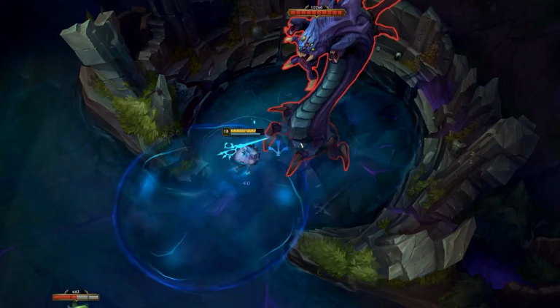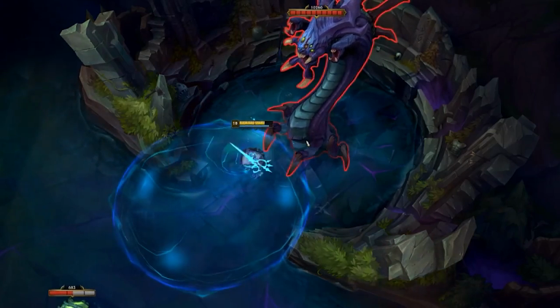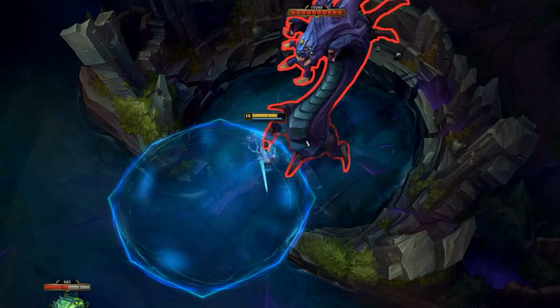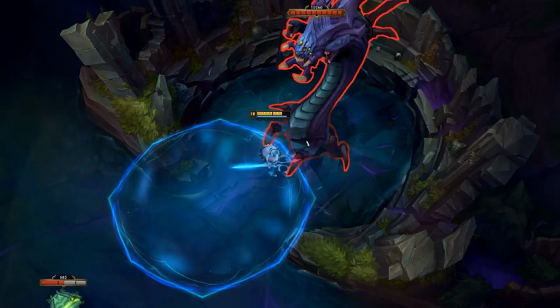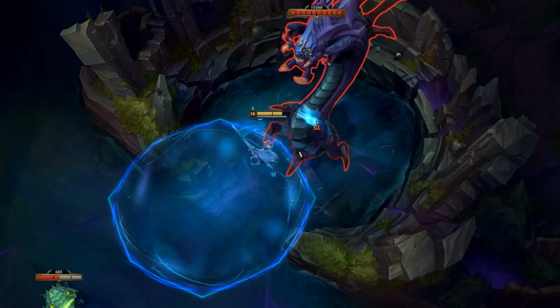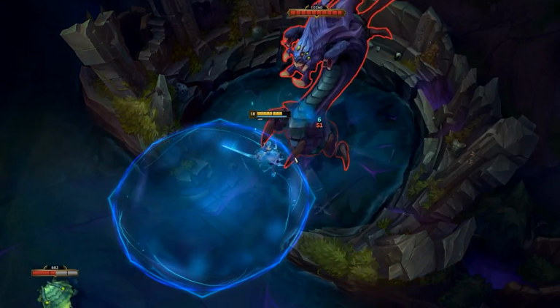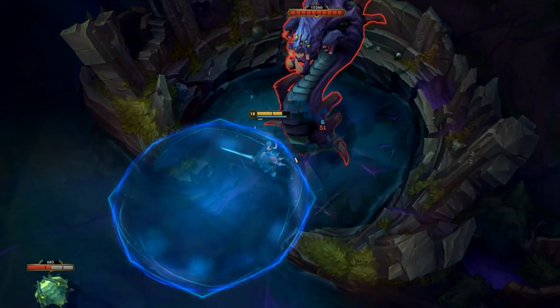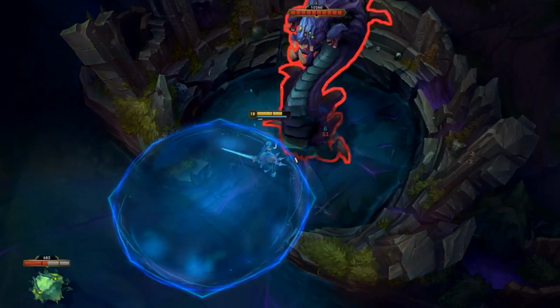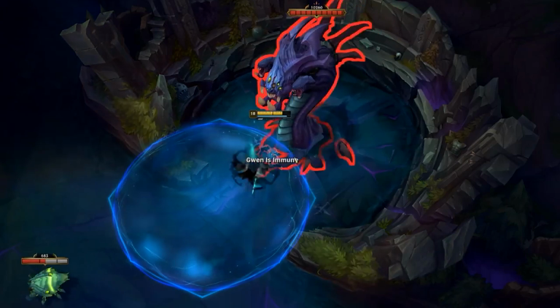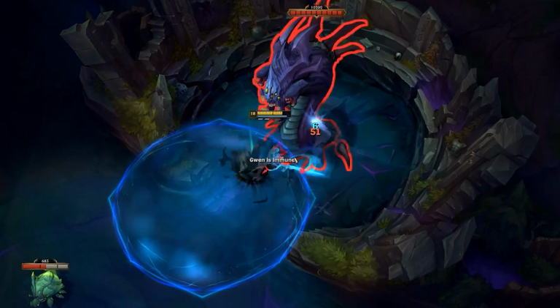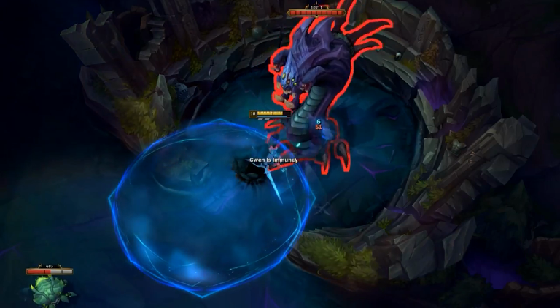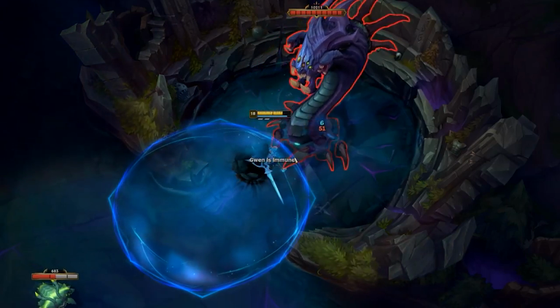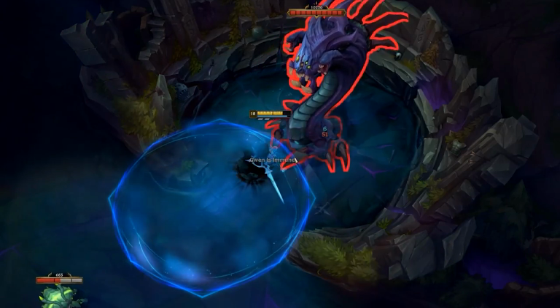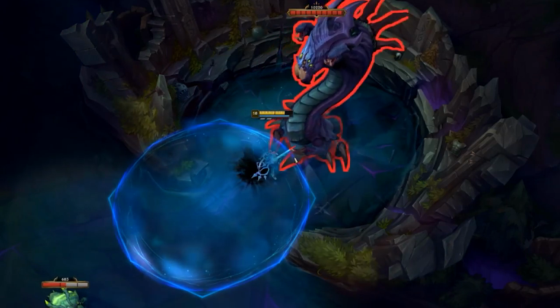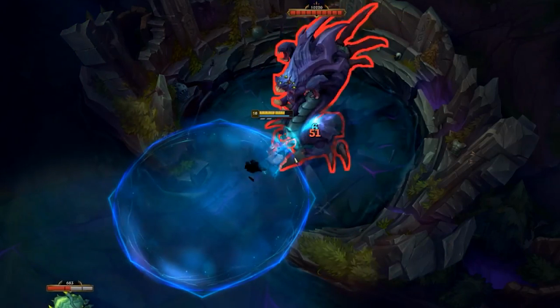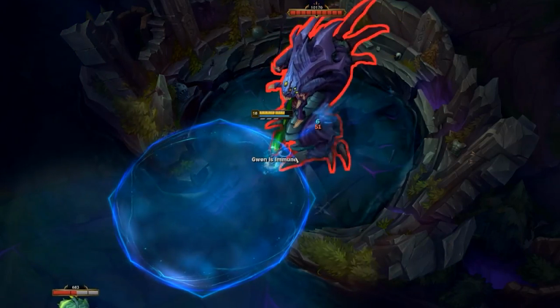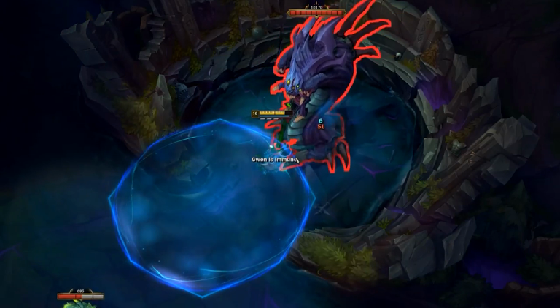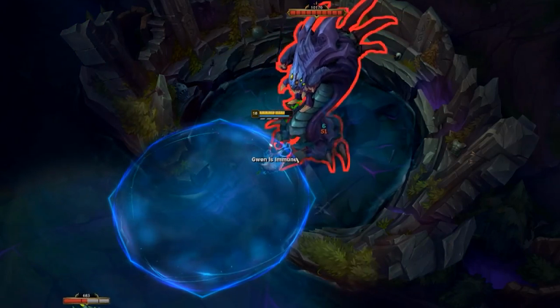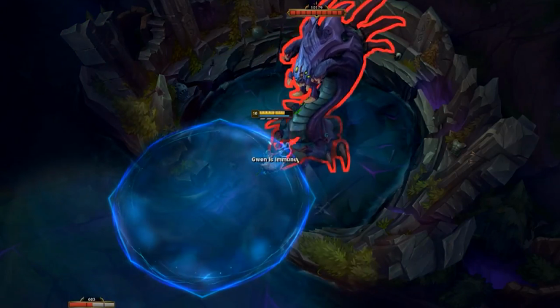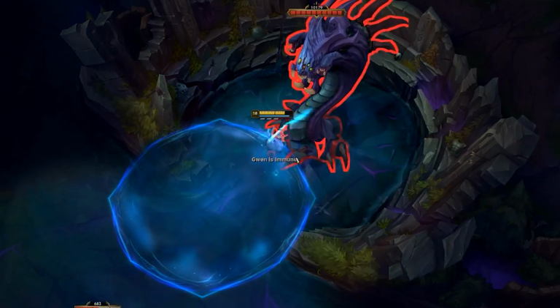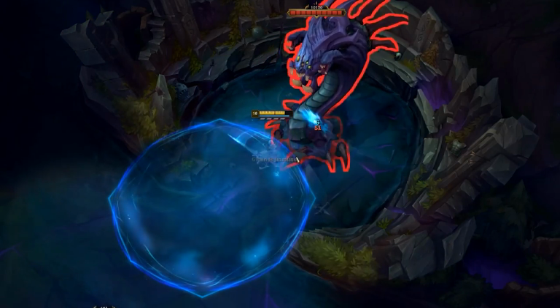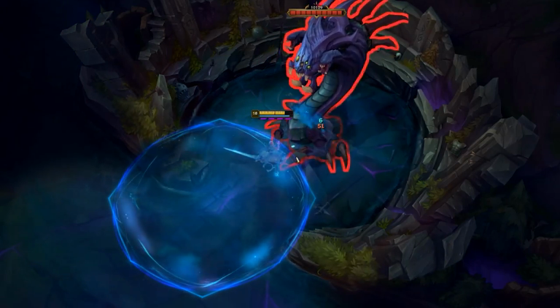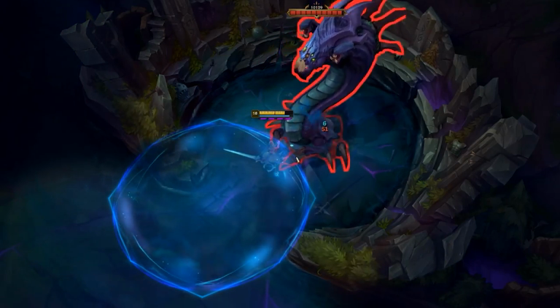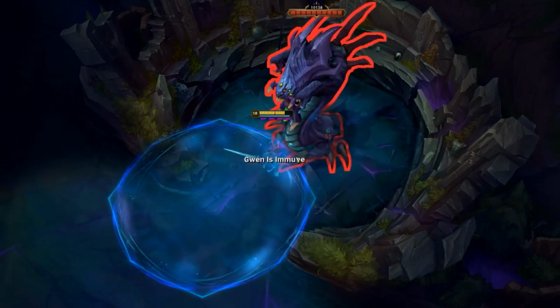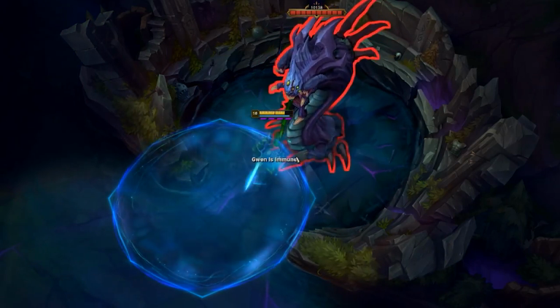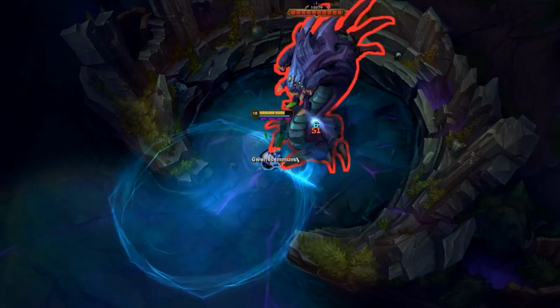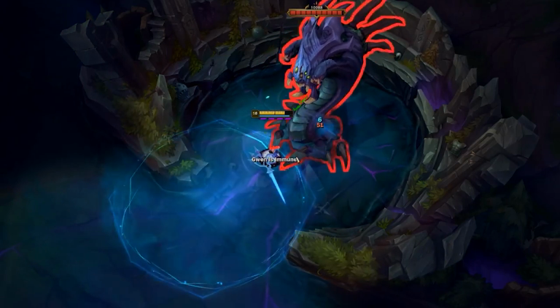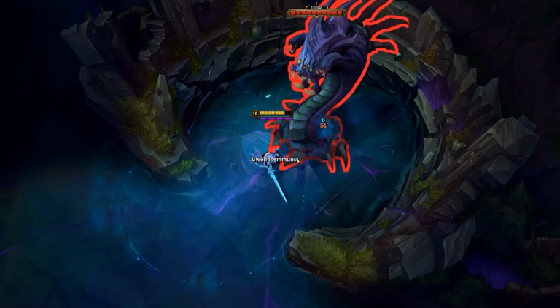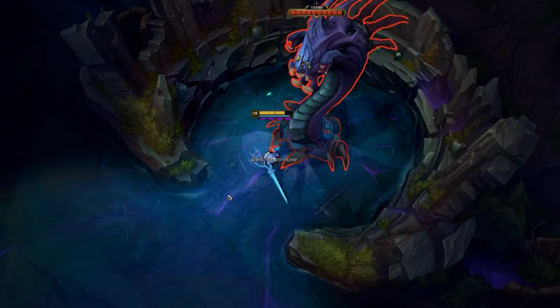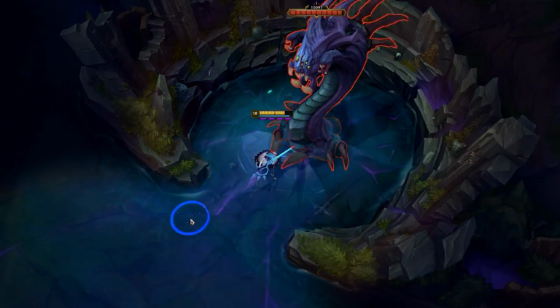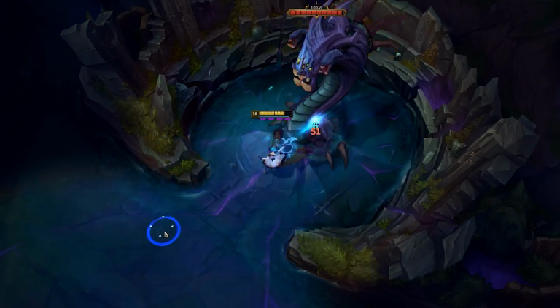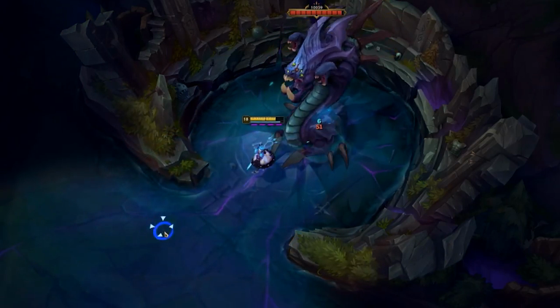Gwen can negate Baron's damage with her W, which is handy when no one in your team has enough HP to tank Baron.